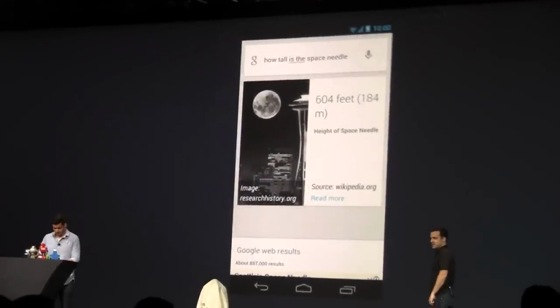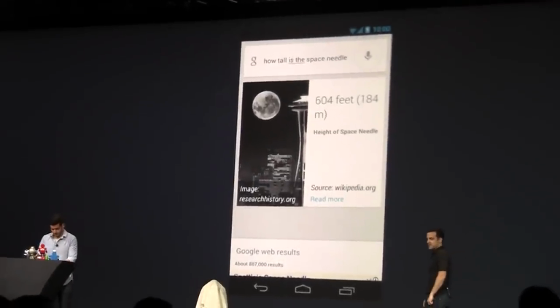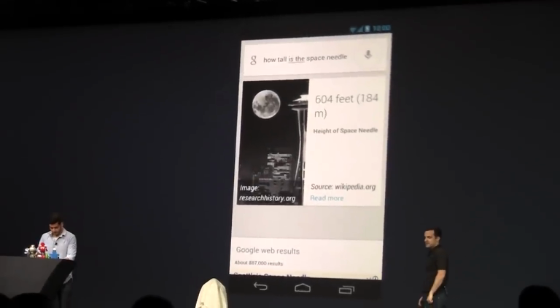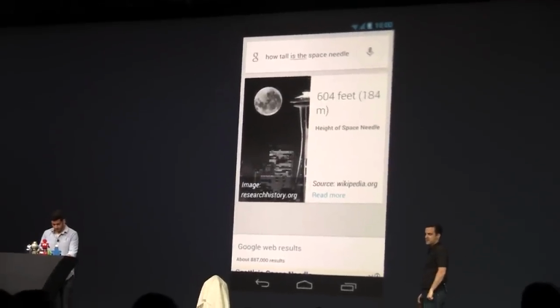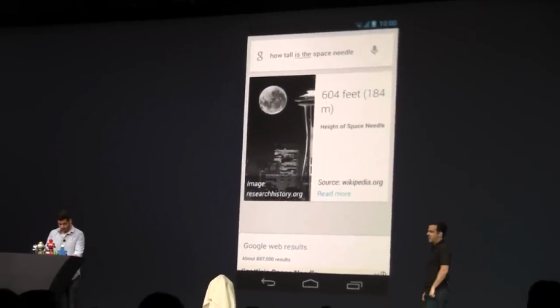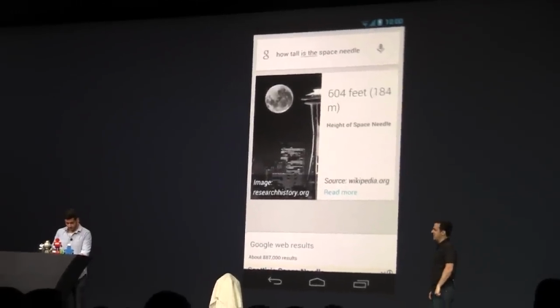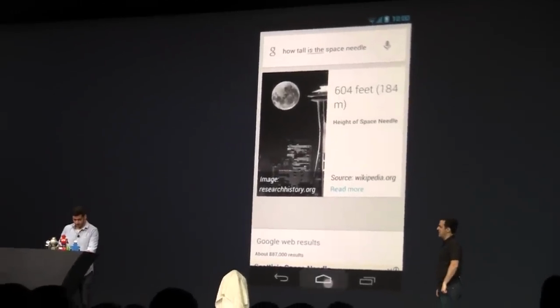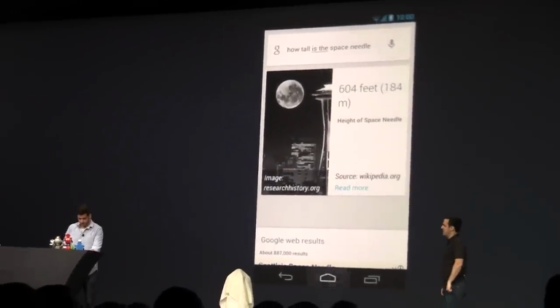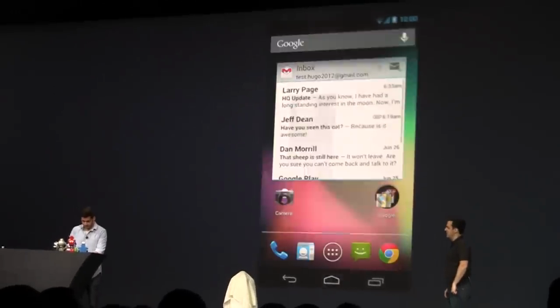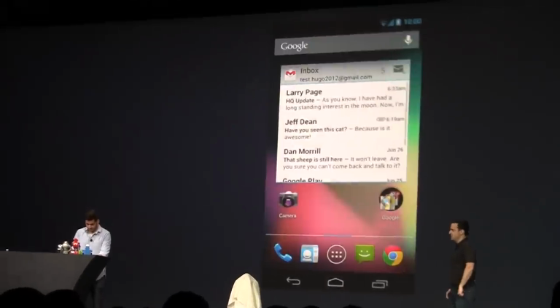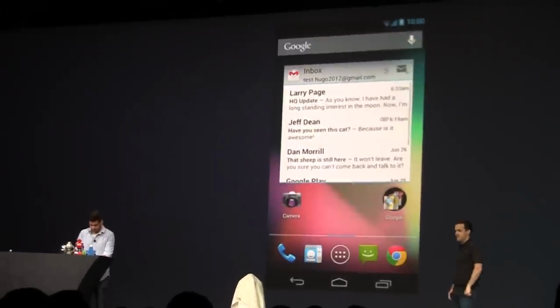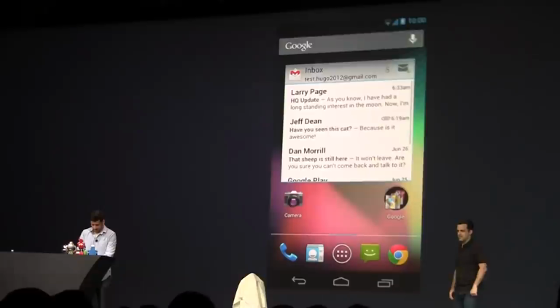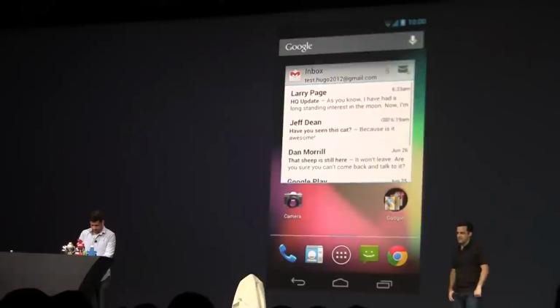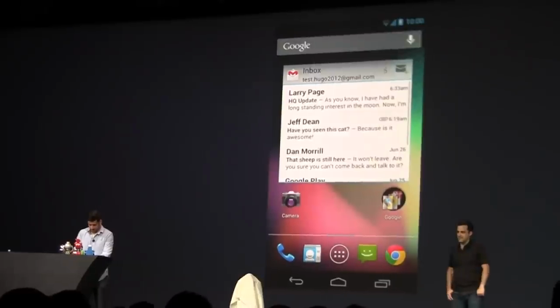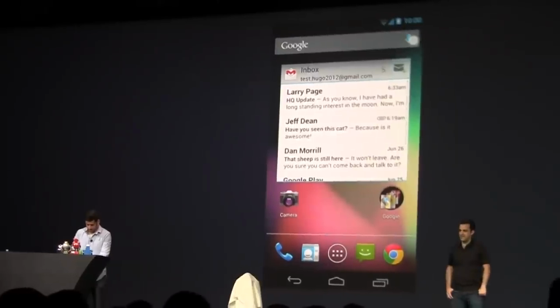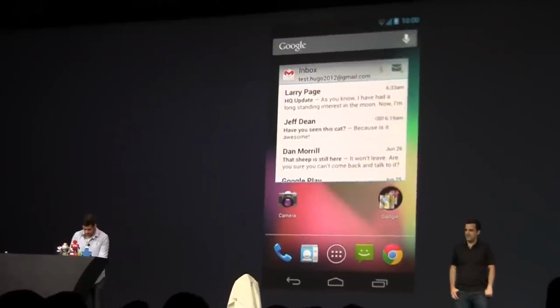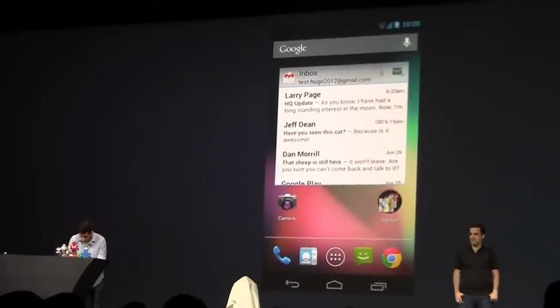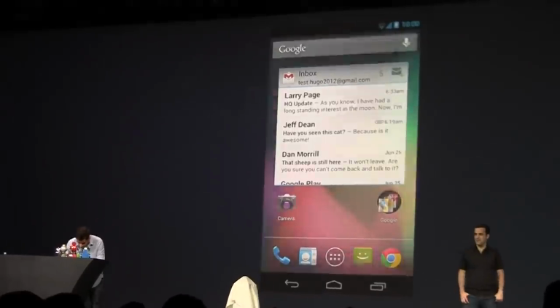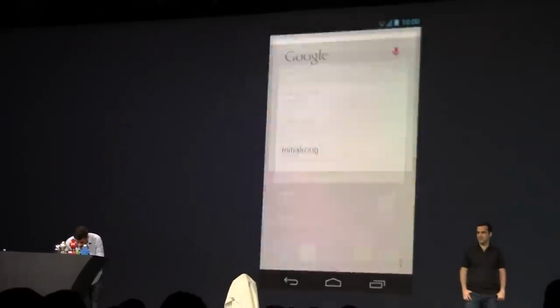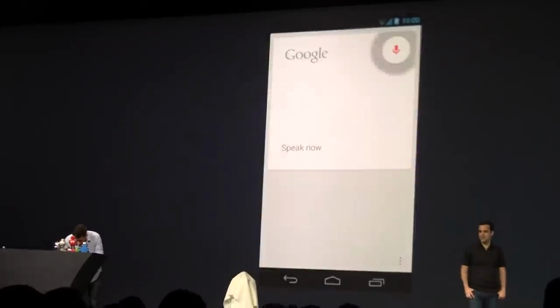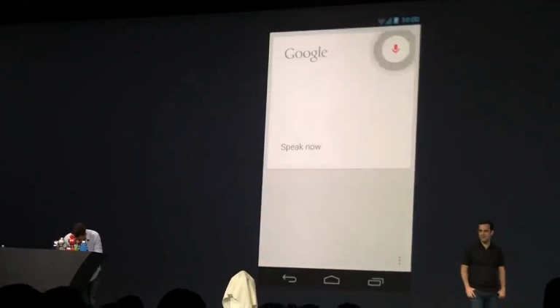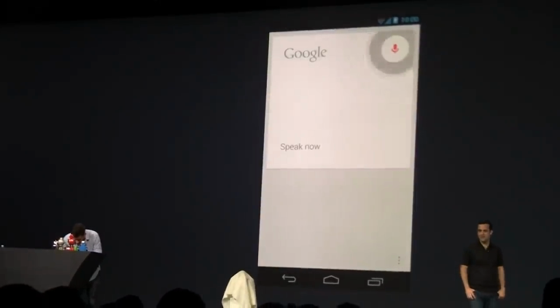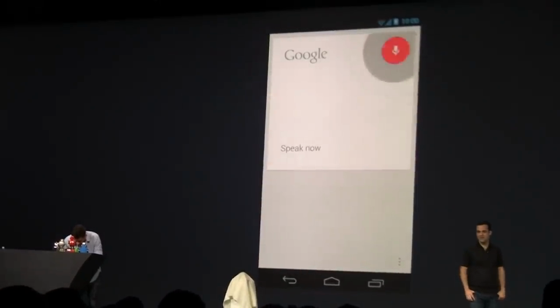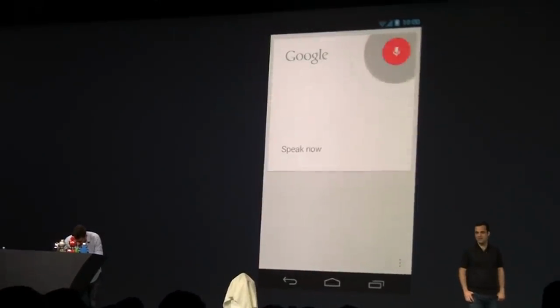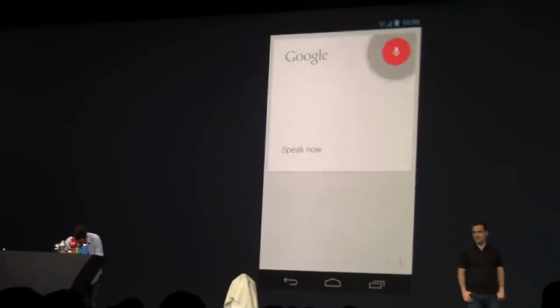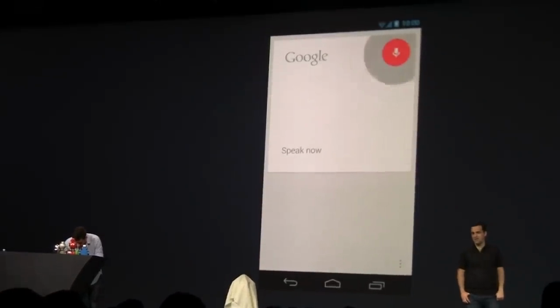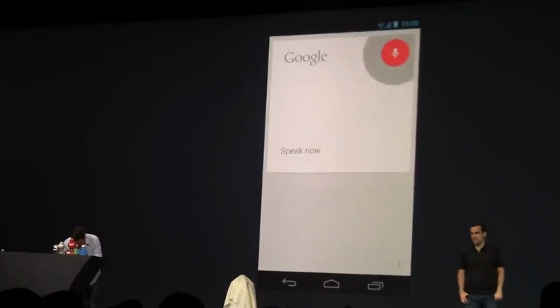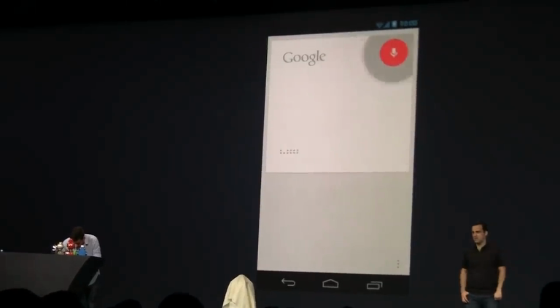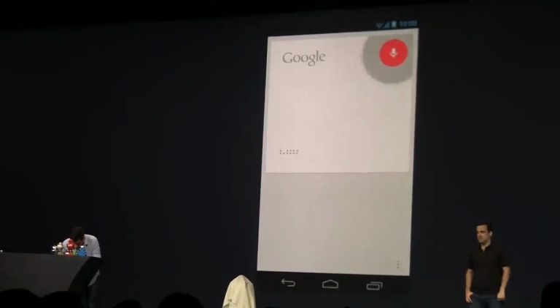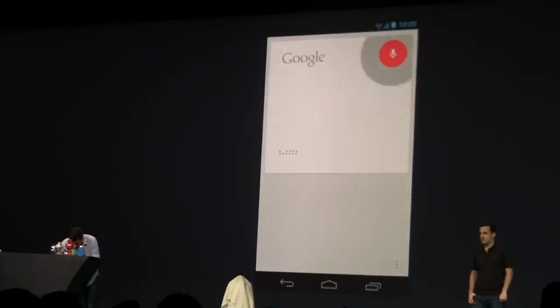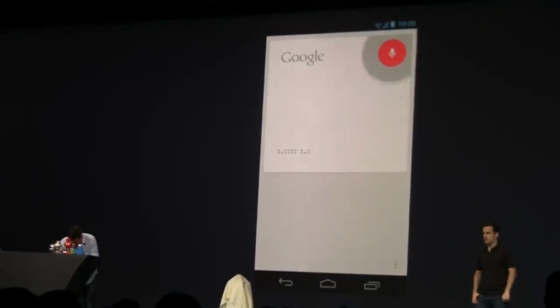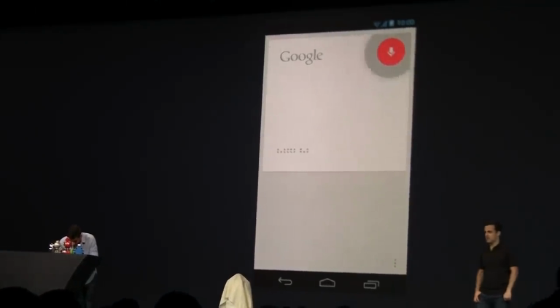Okay, I'll give it one more try. Show me pictures of pygmy marmosets.